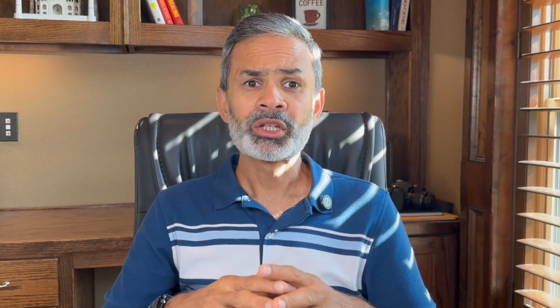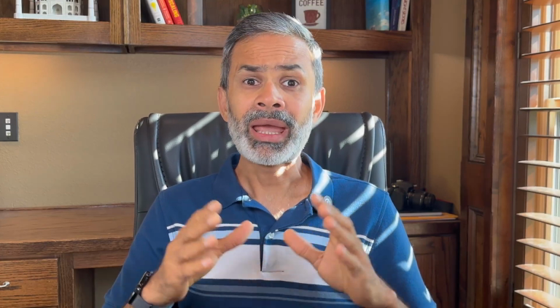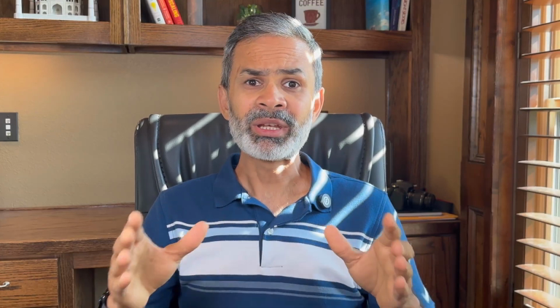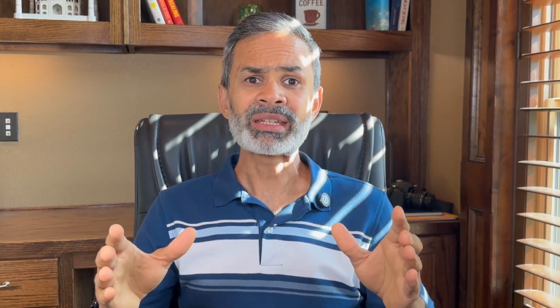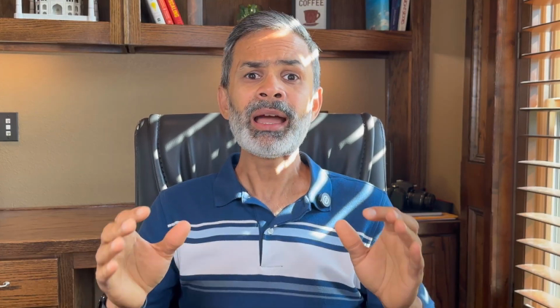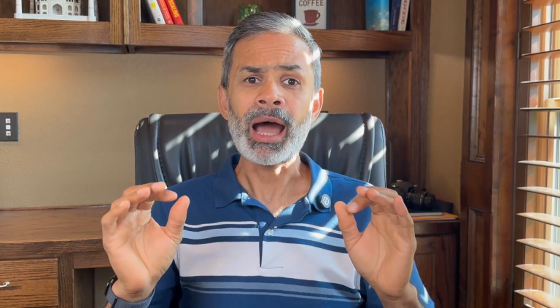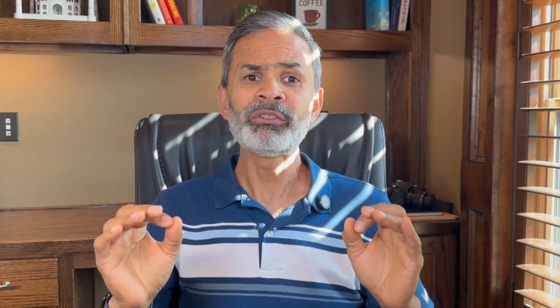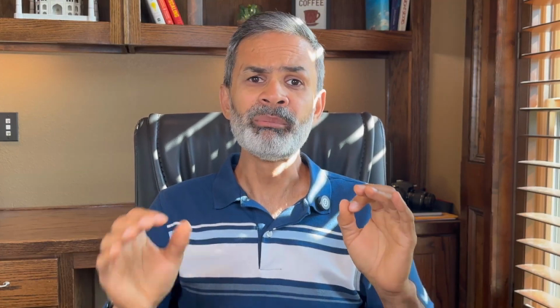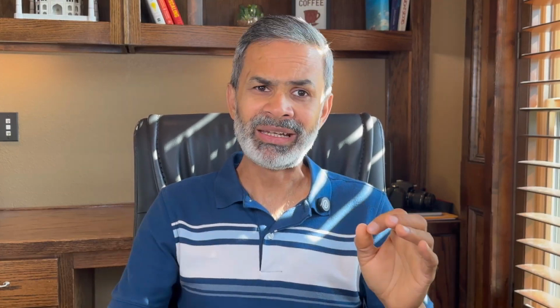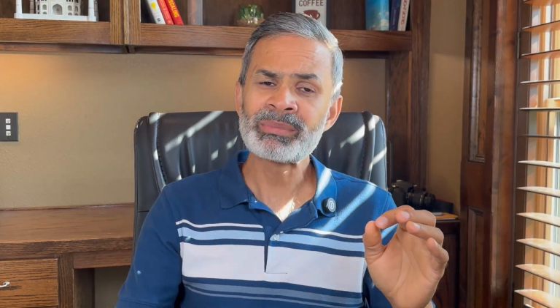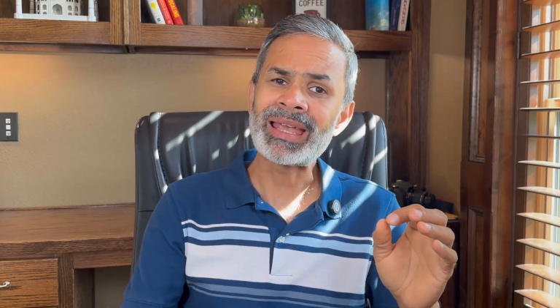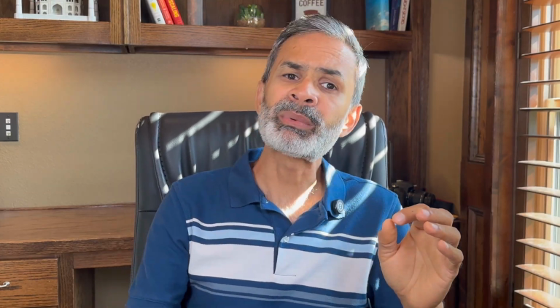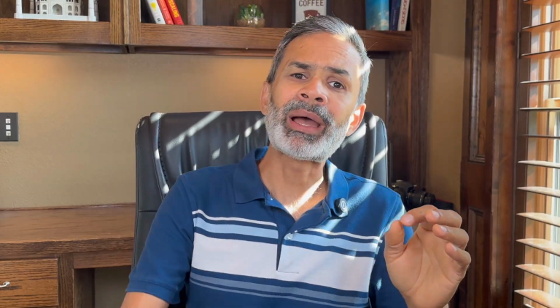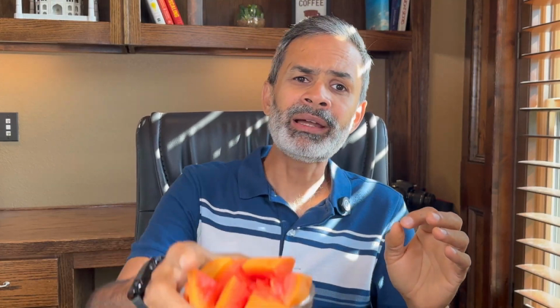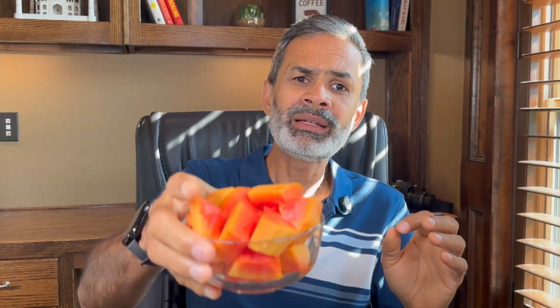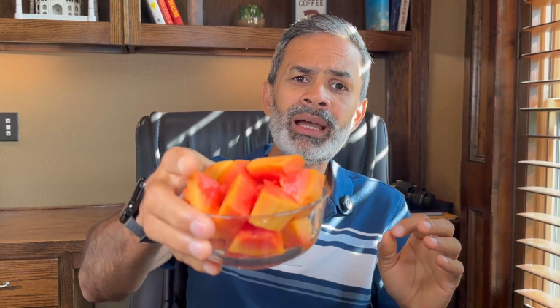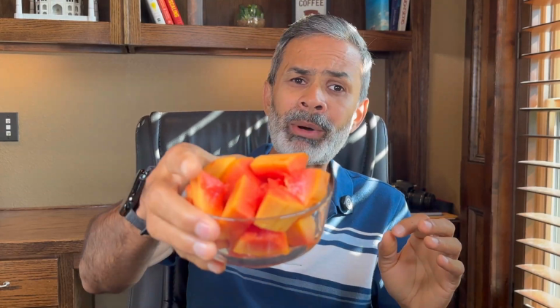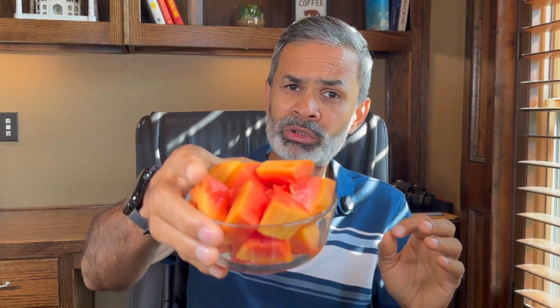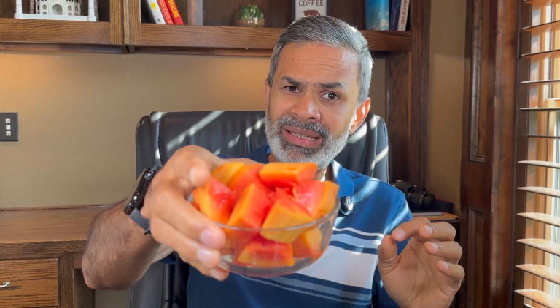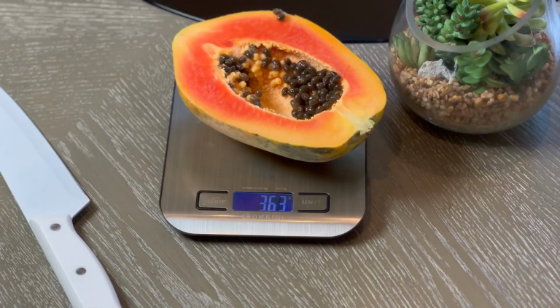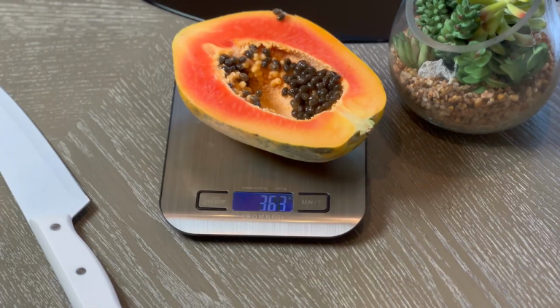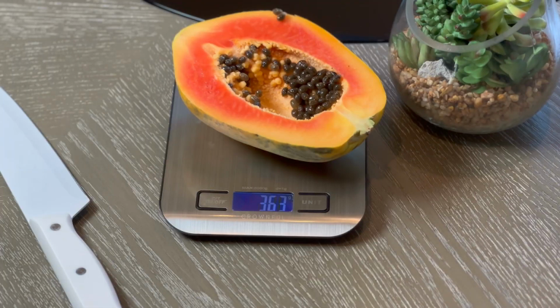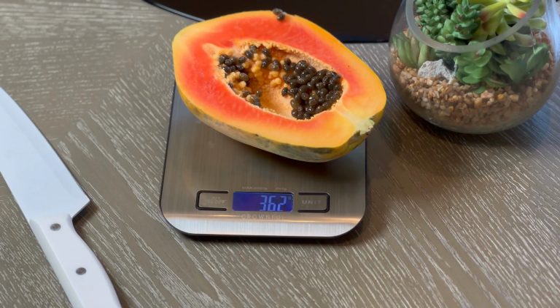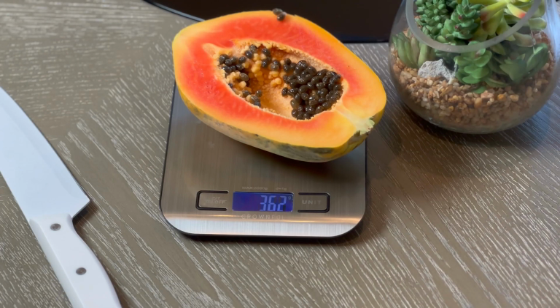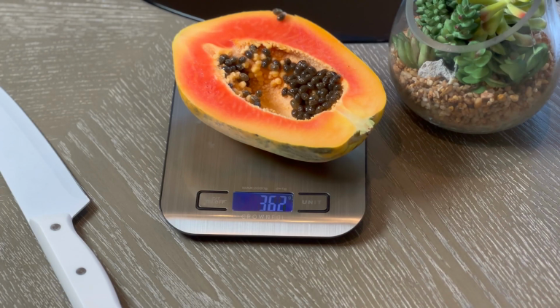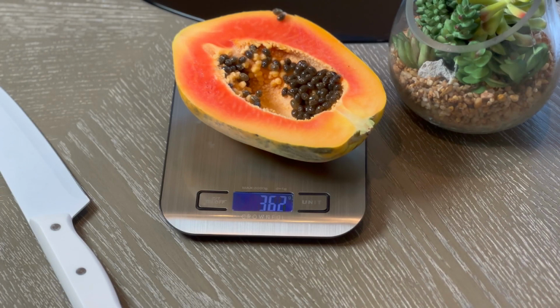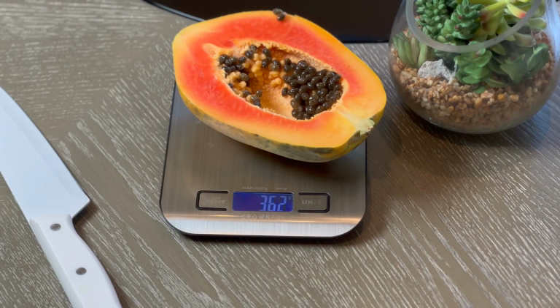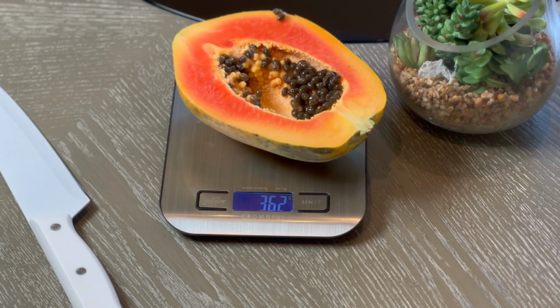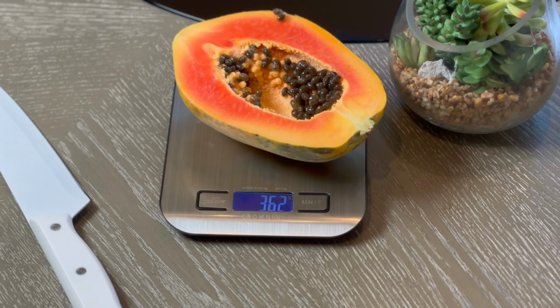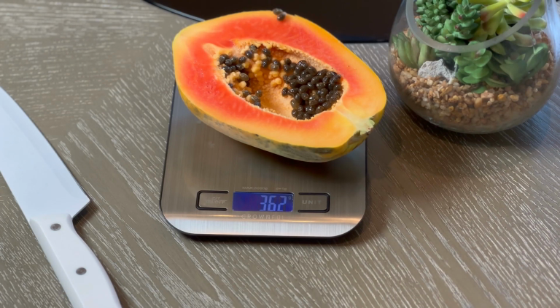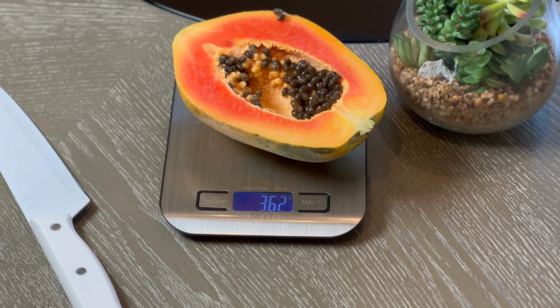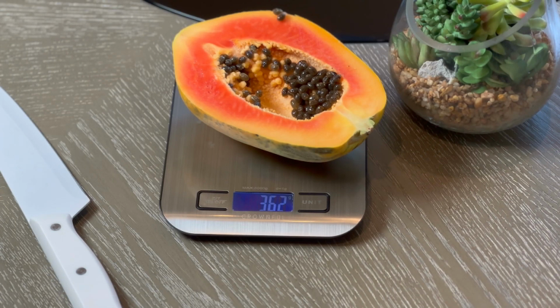Today, I'm testing half of a medium-sized papaya, about 362 grams, first thing in the morning.